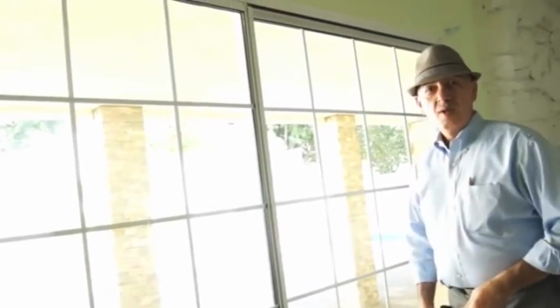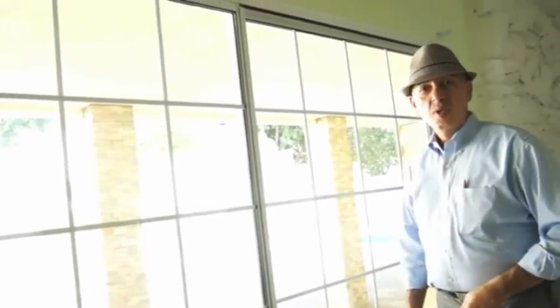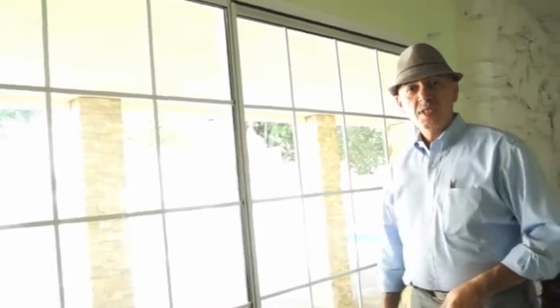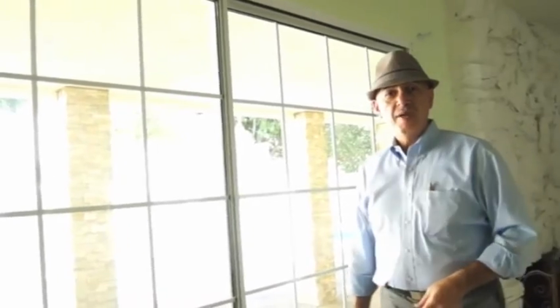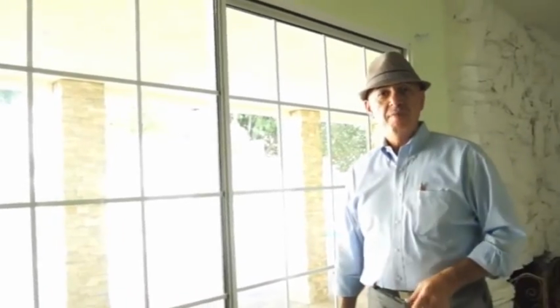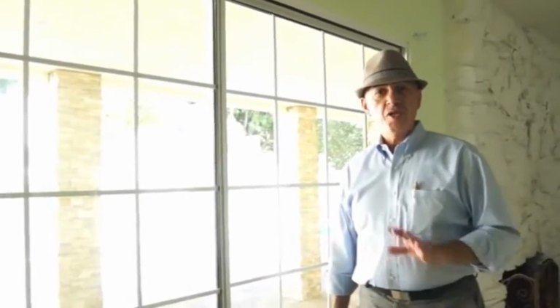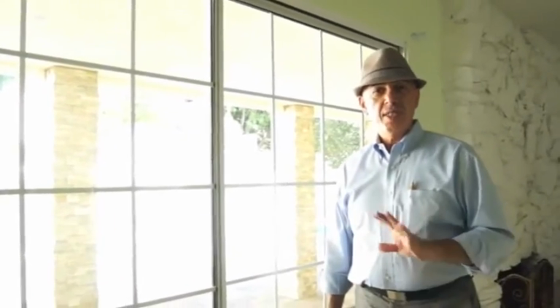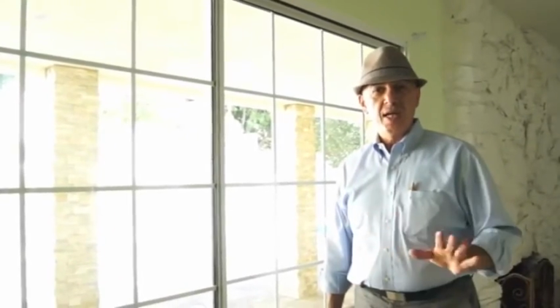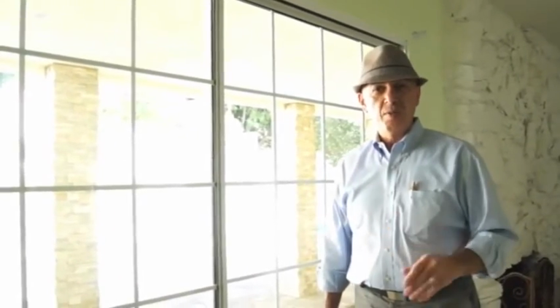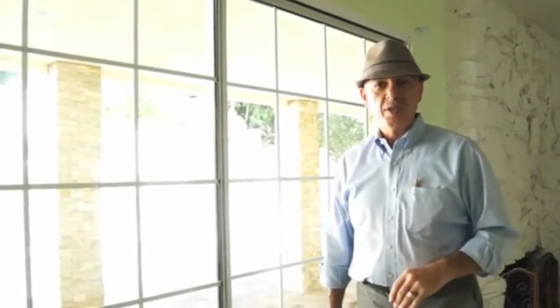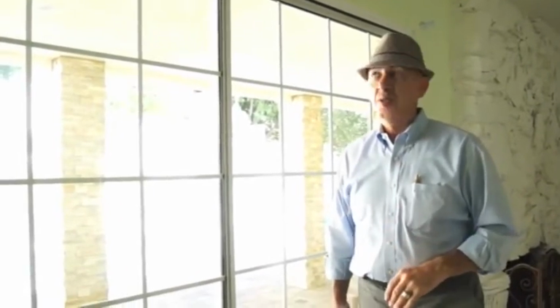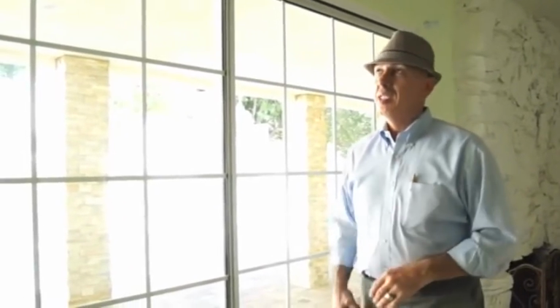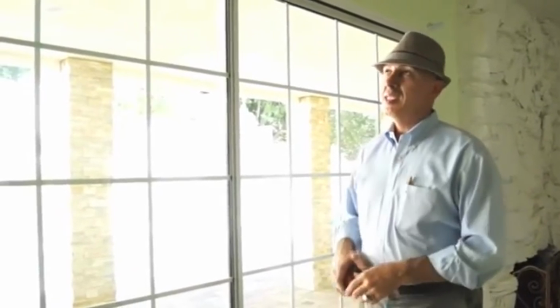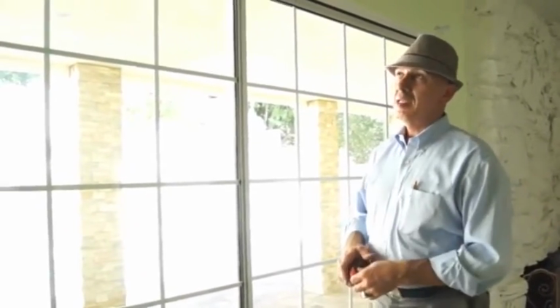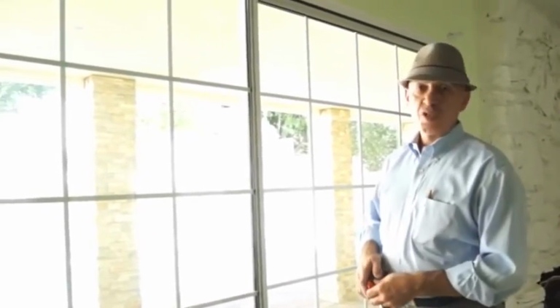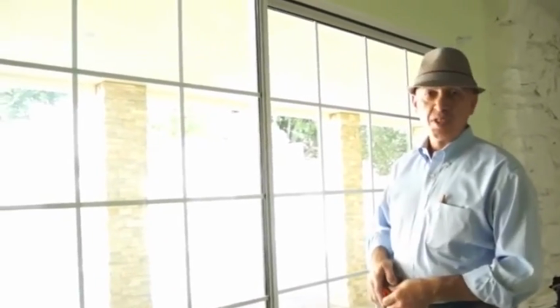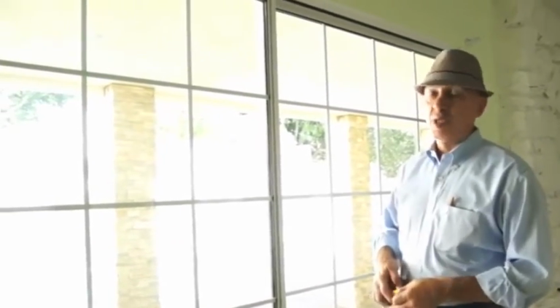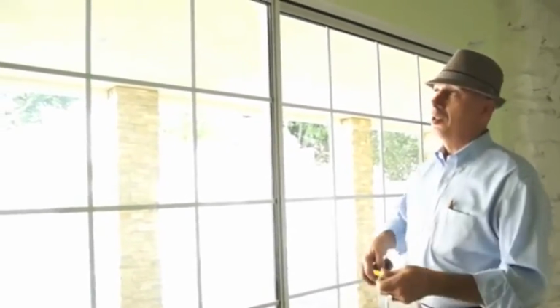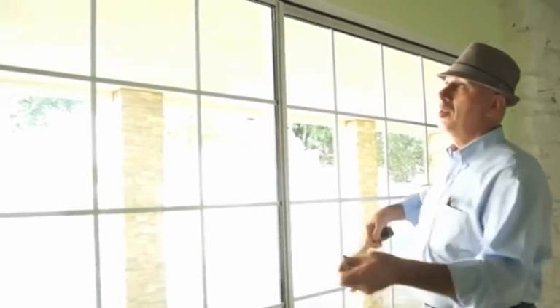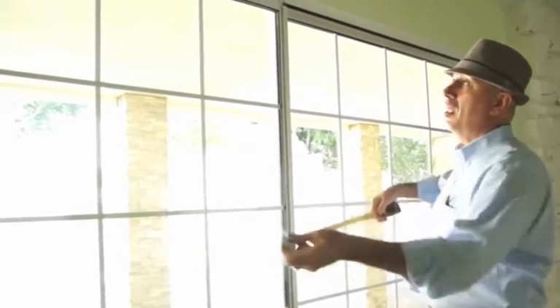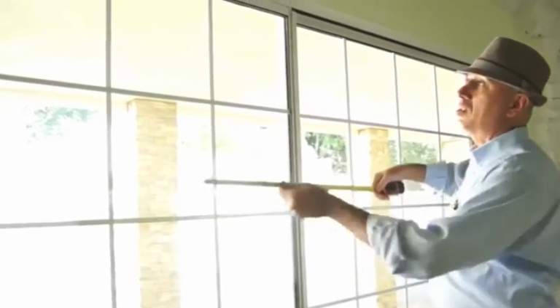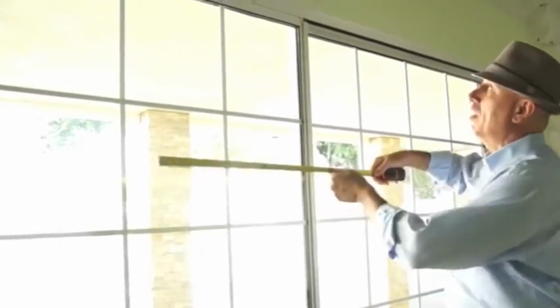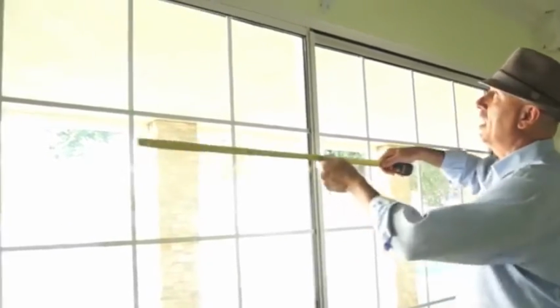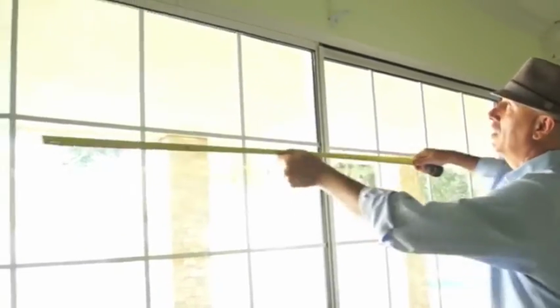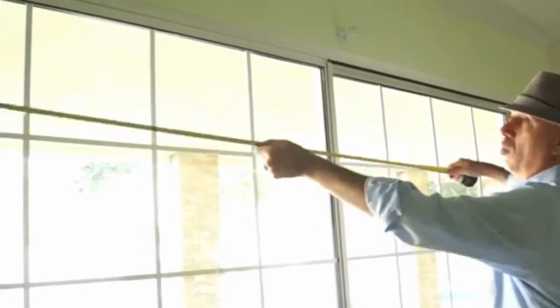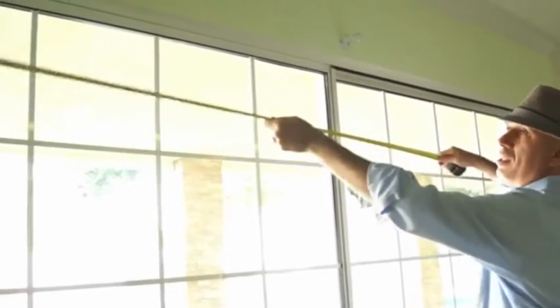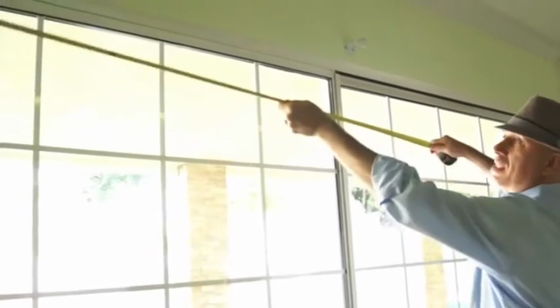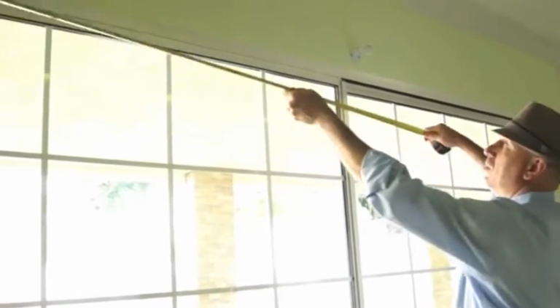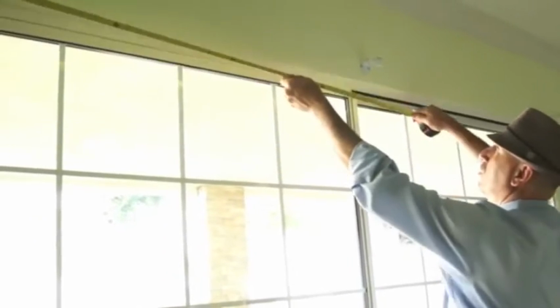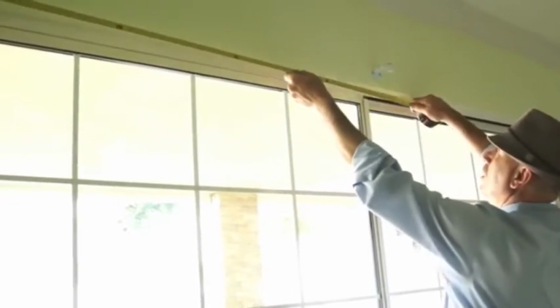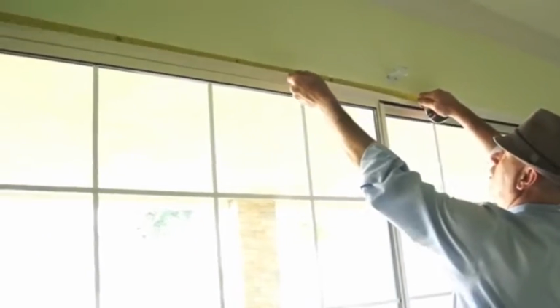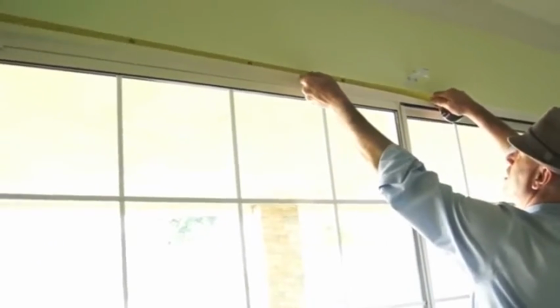Once you have measured the entire window, the second measurement you want to do is to find out where the center of the window is.